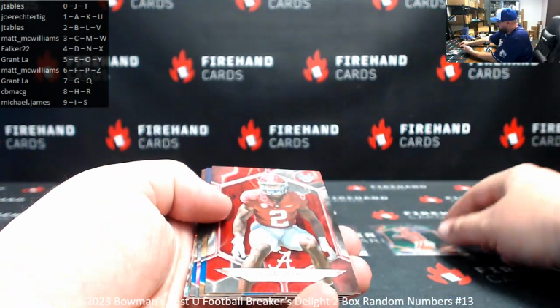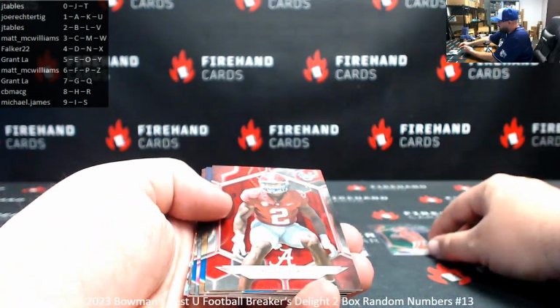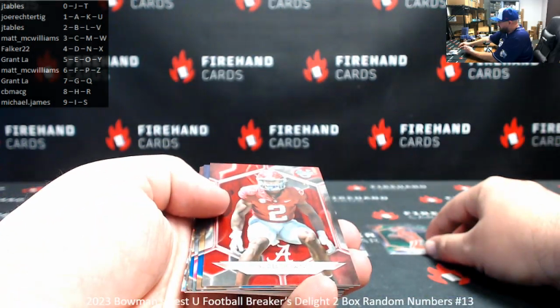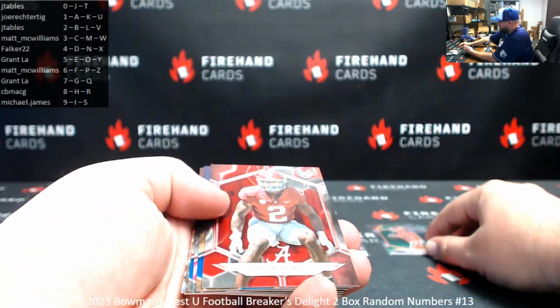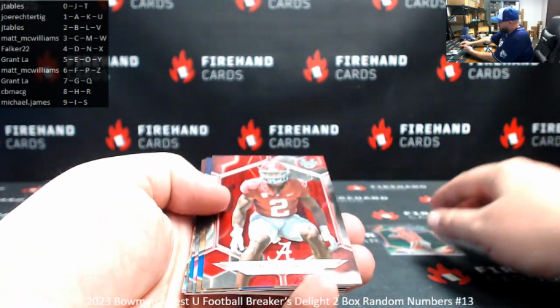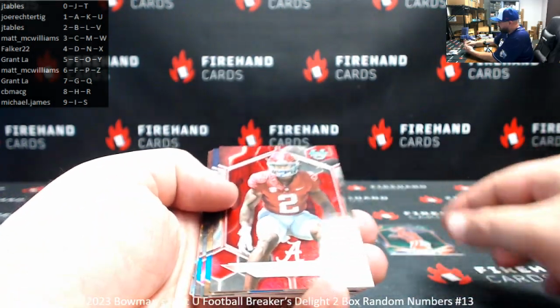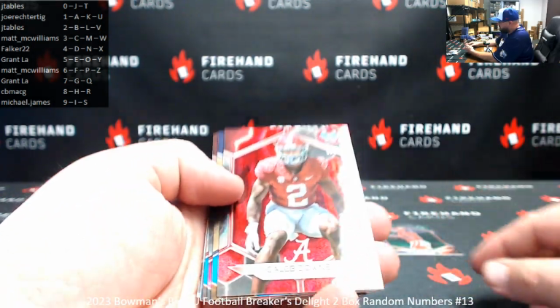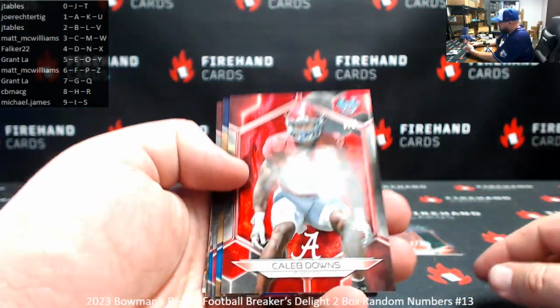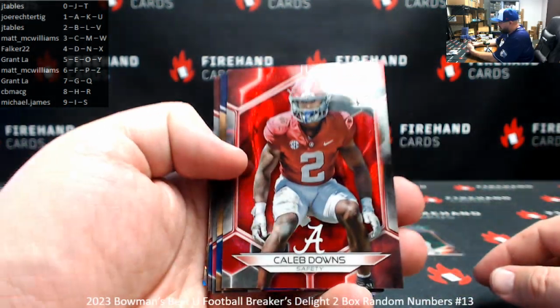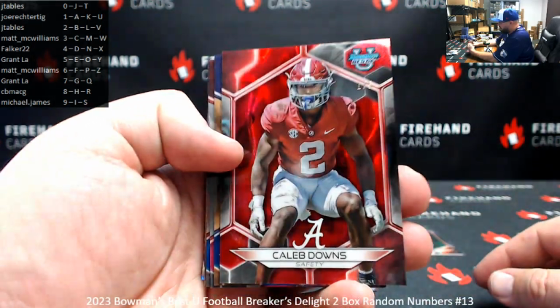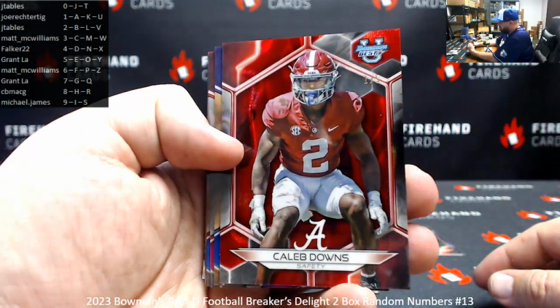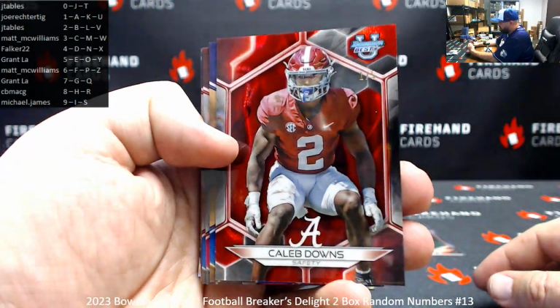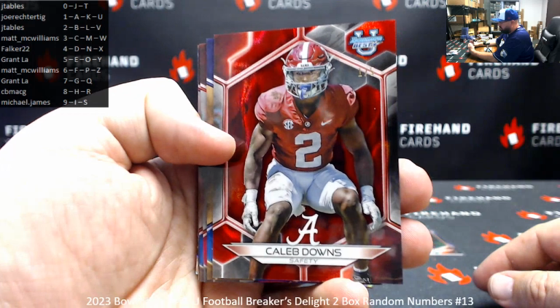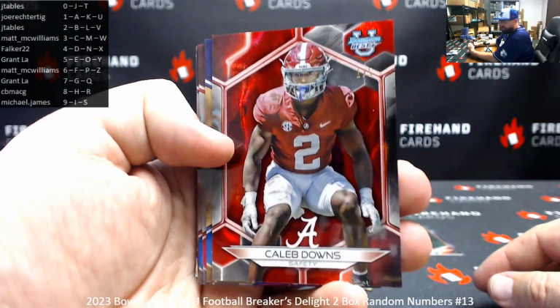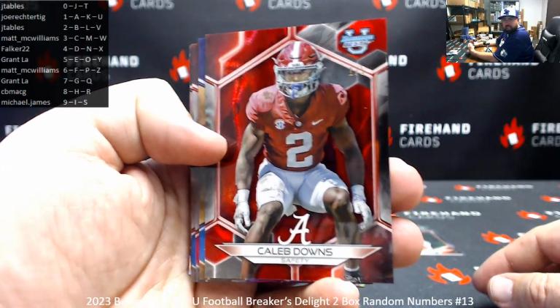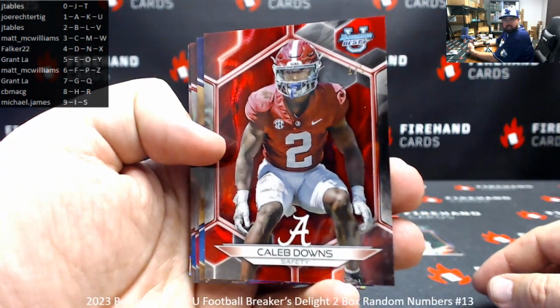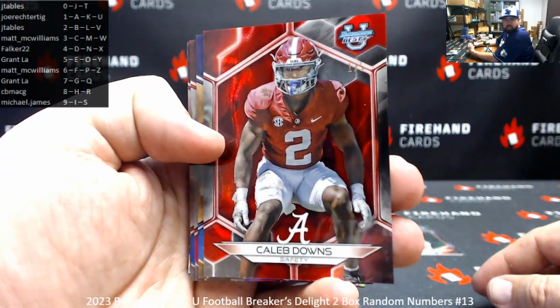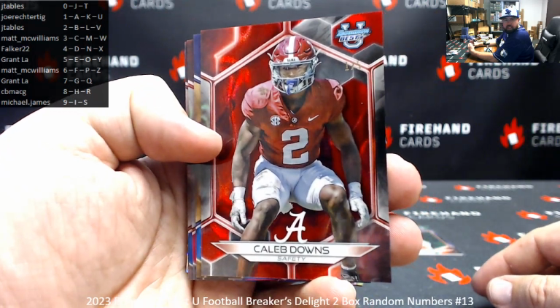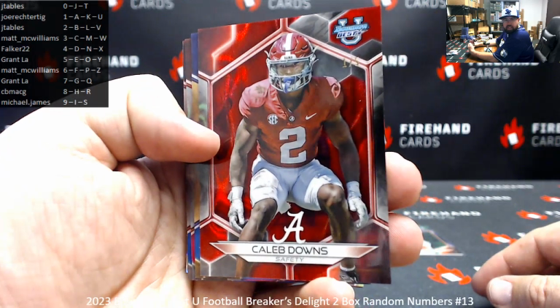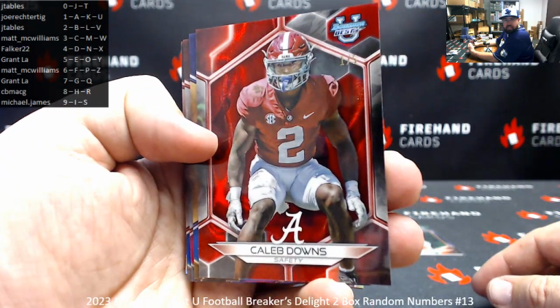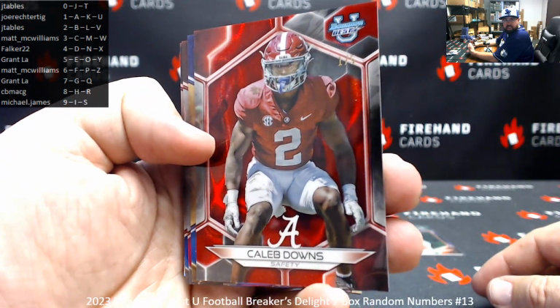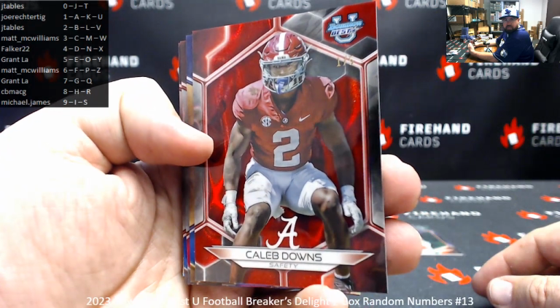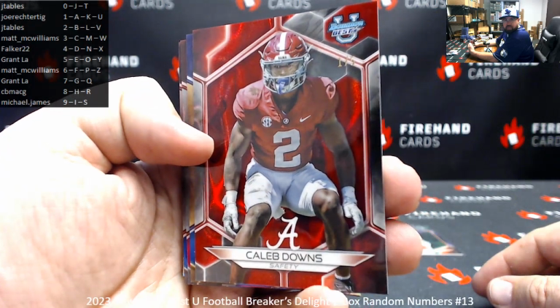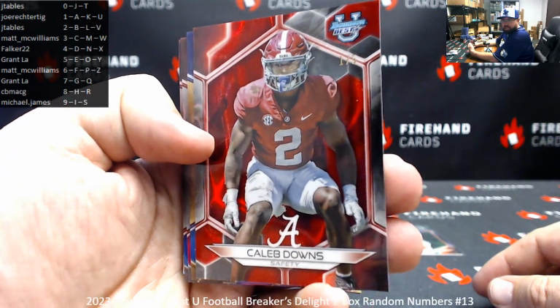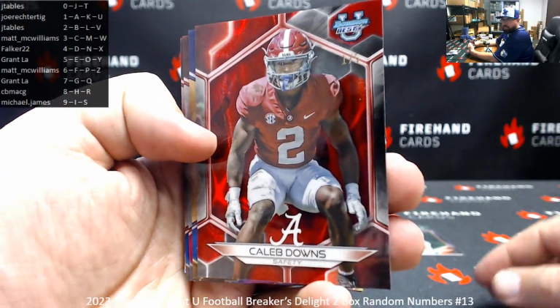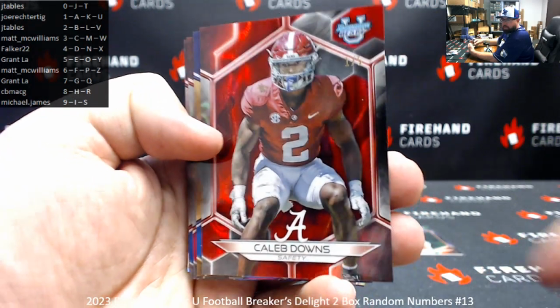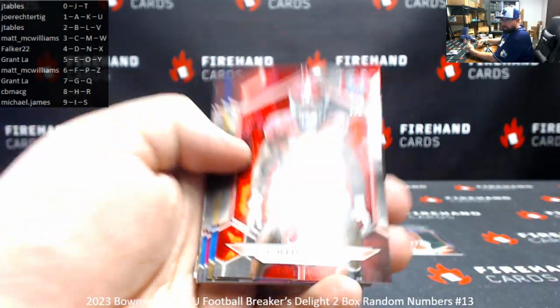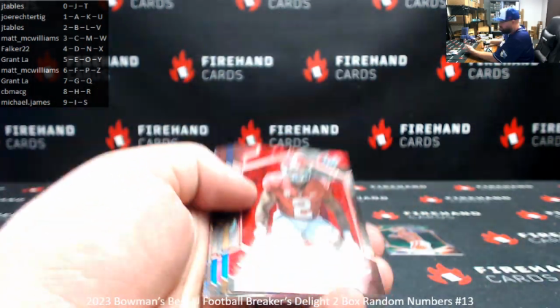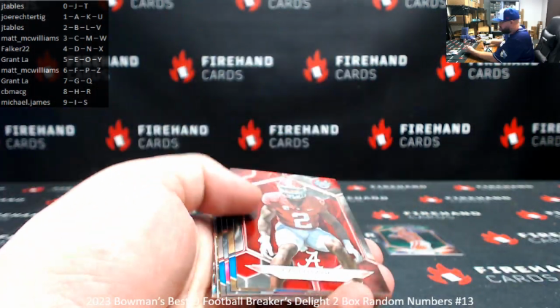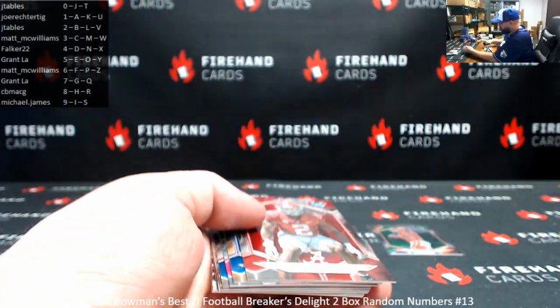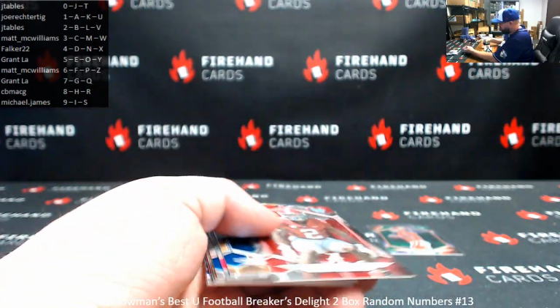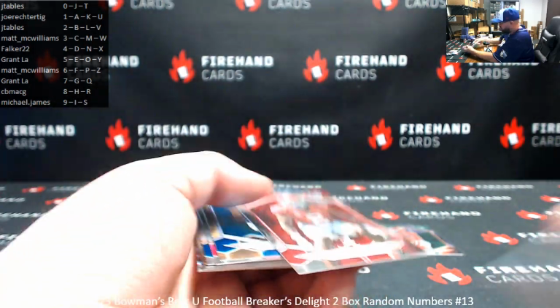Number one of five, red lava refractor, Caleb Downs — spot uno, Joe Rector TIG.